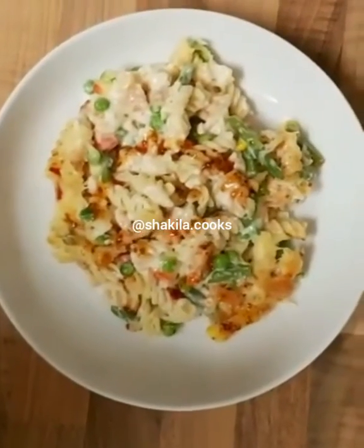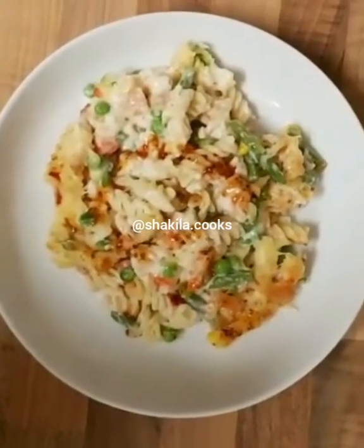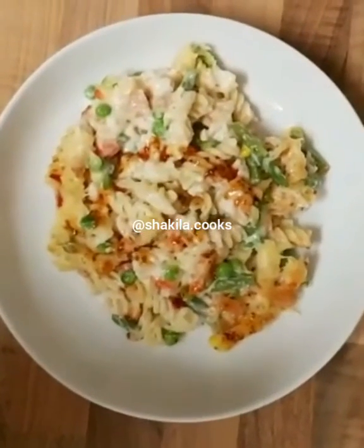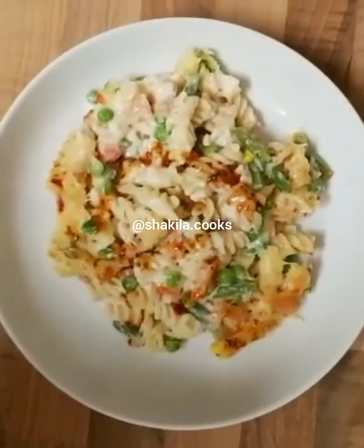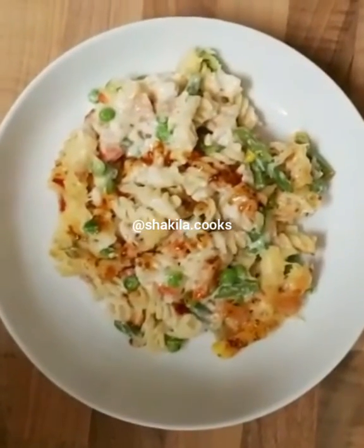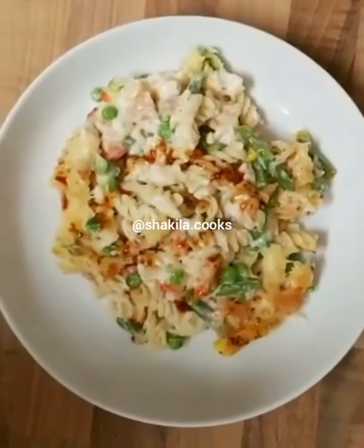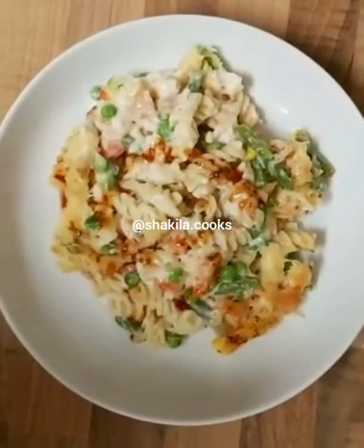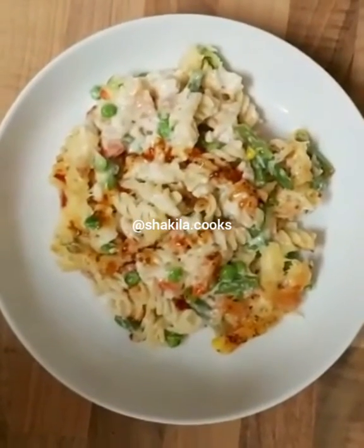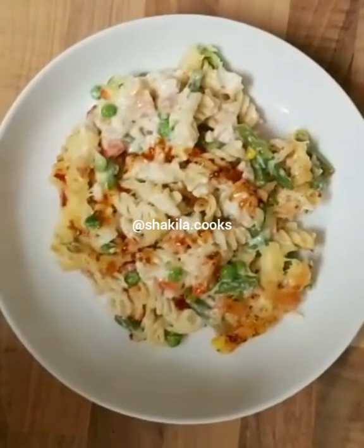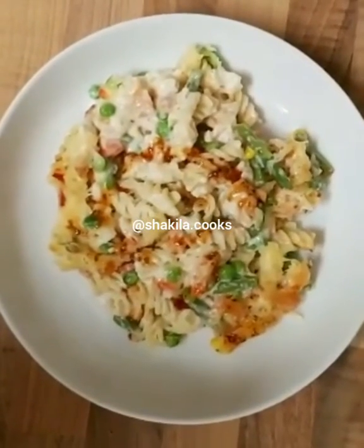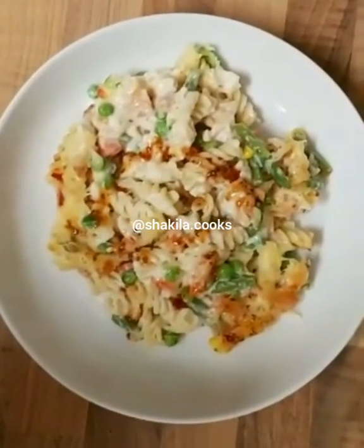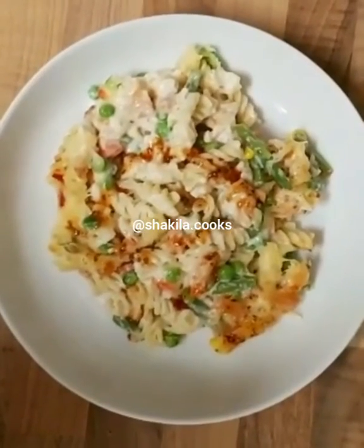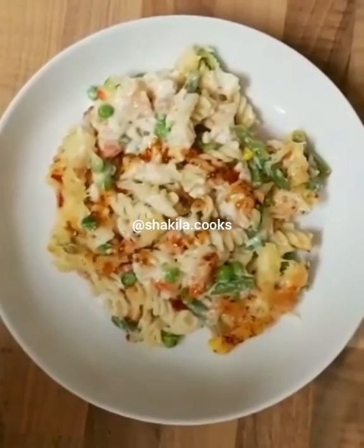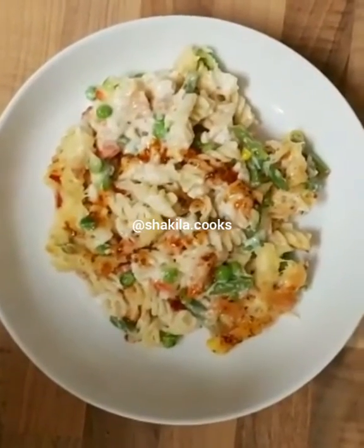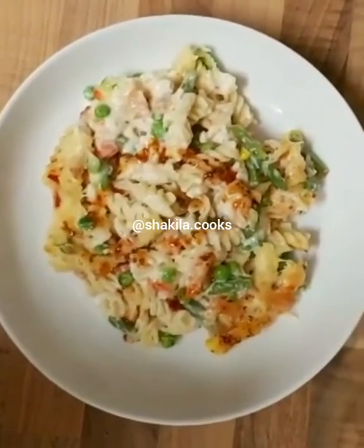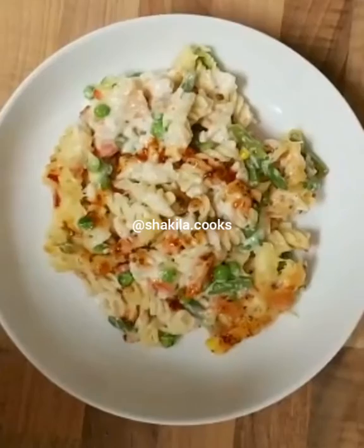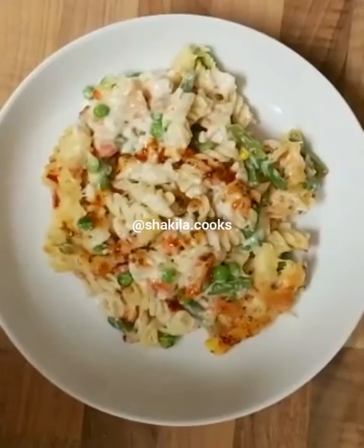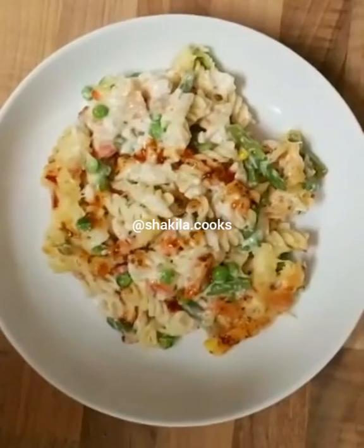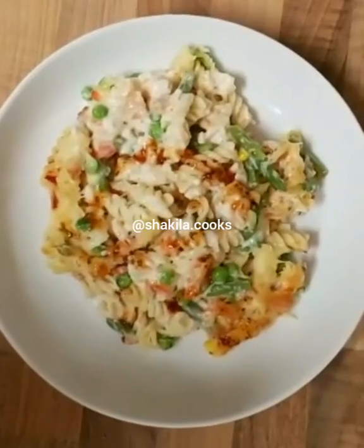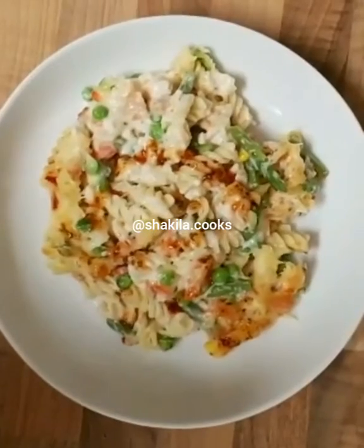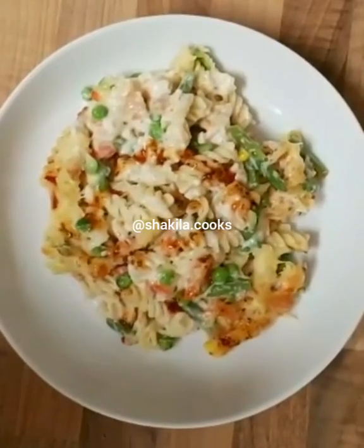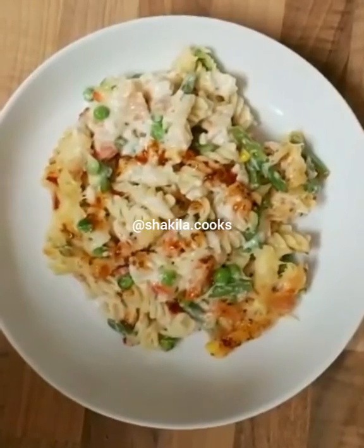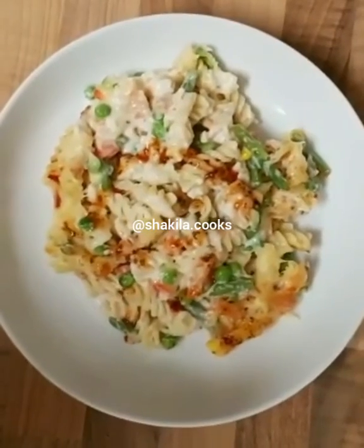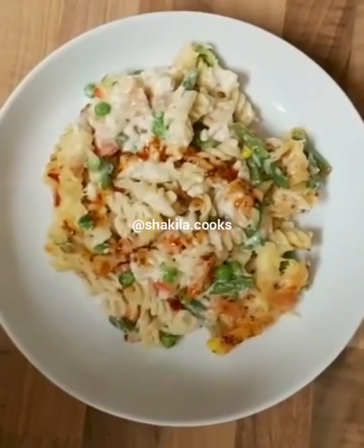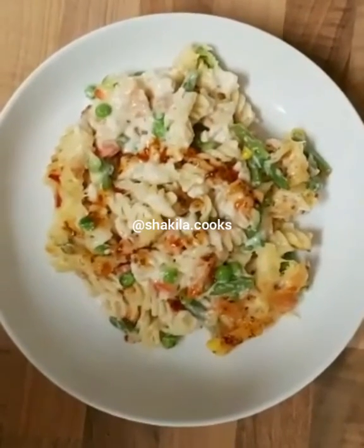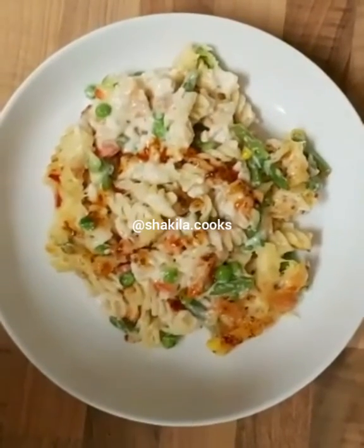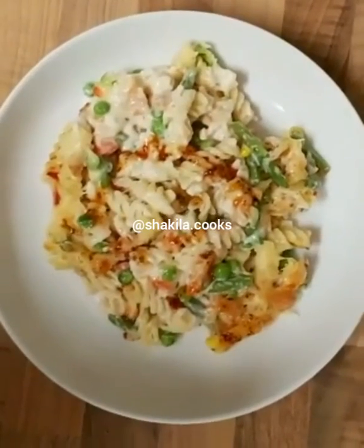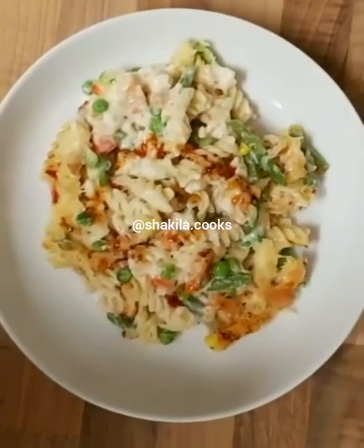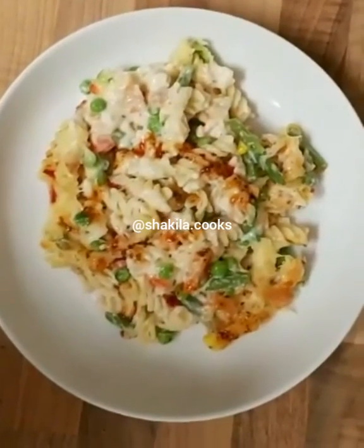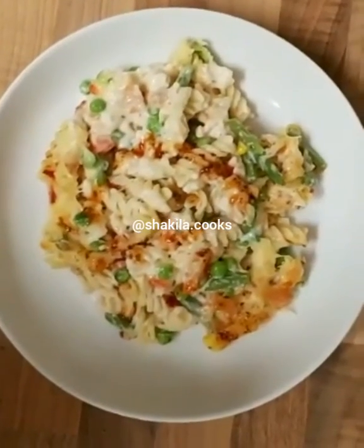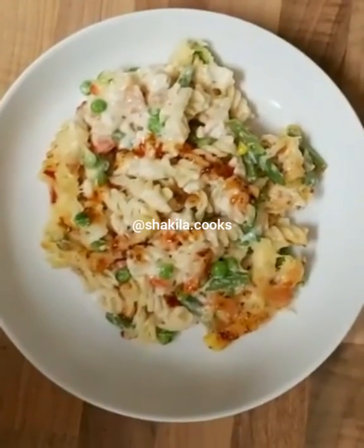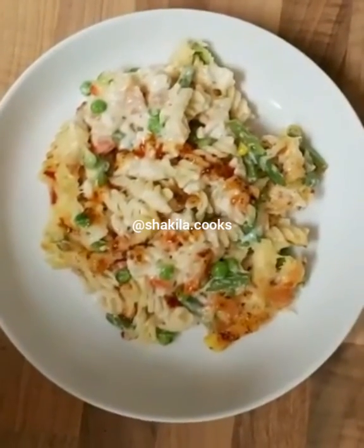Here is our finished dish. Hope you guys enjoy it, I hope you give it a try, and thanks guys for watching.